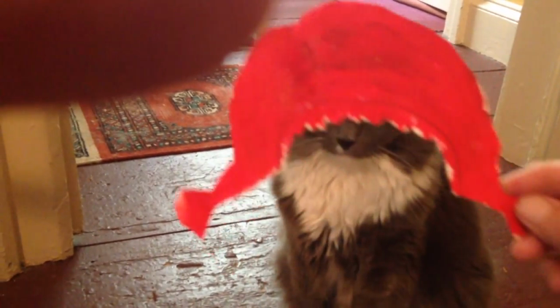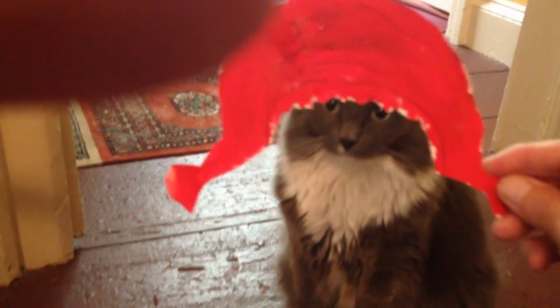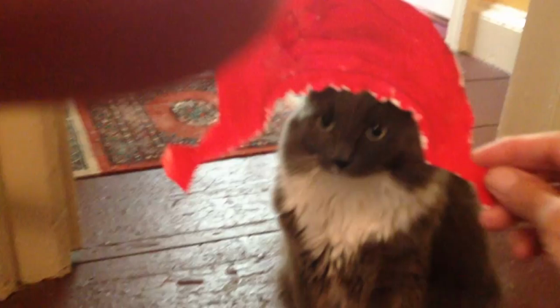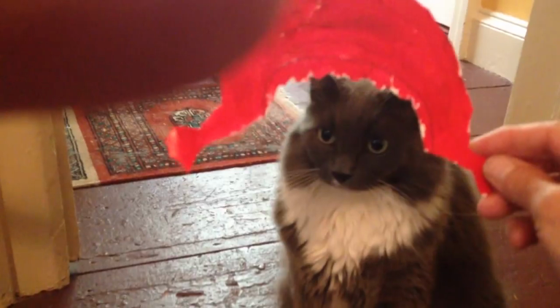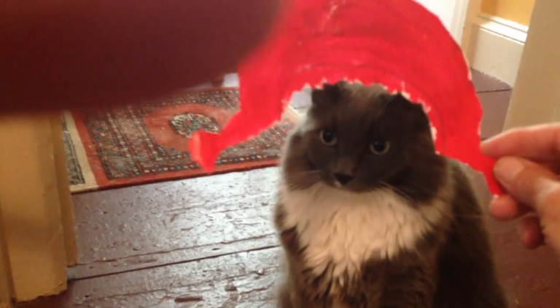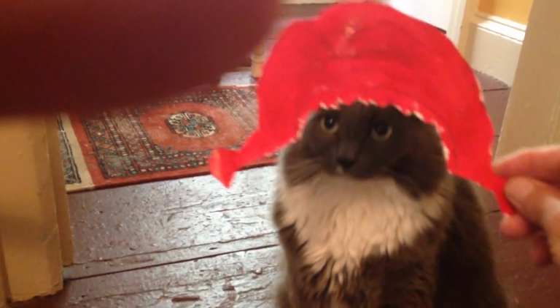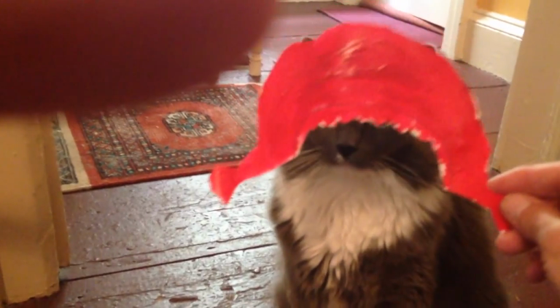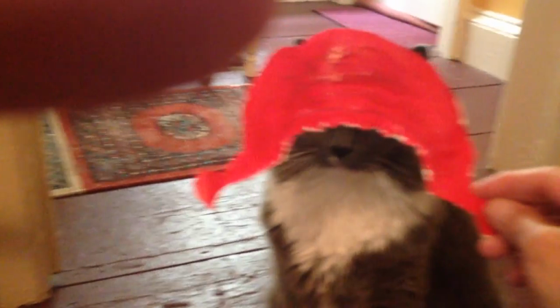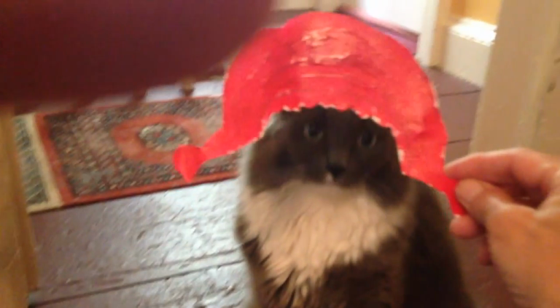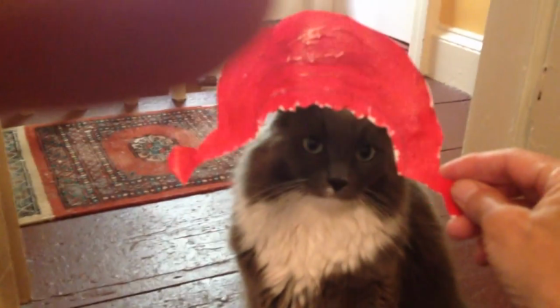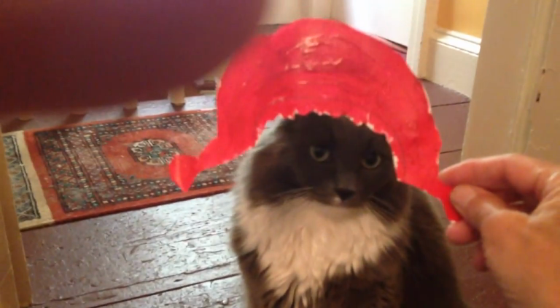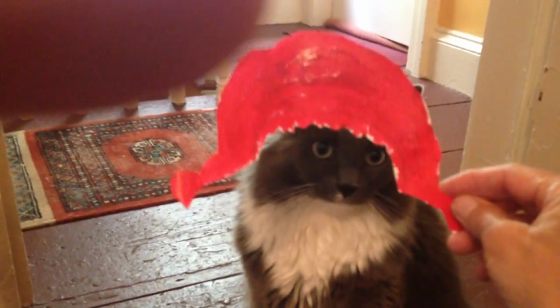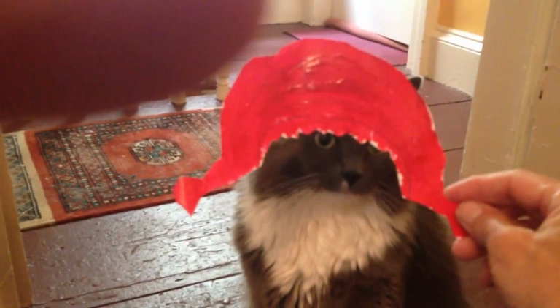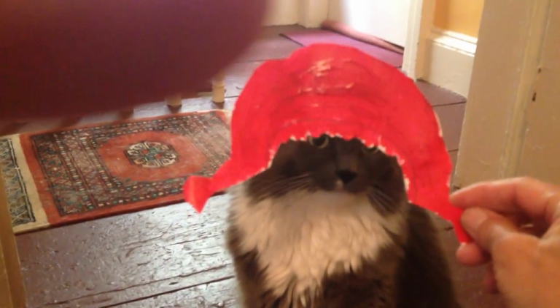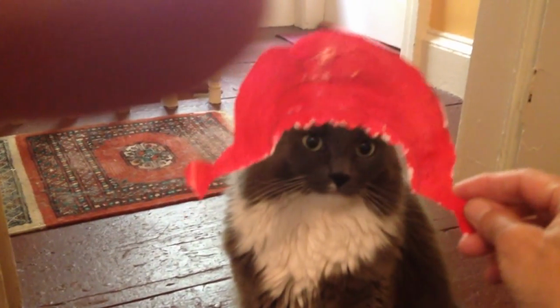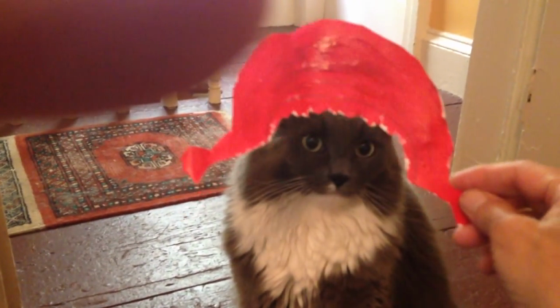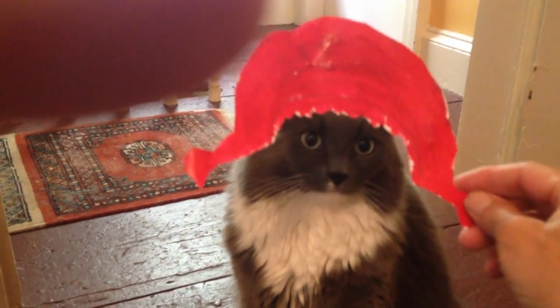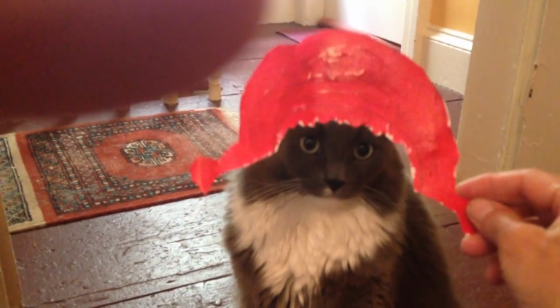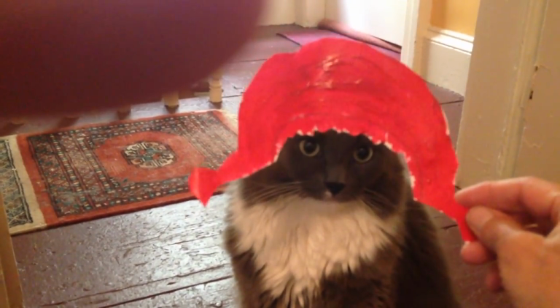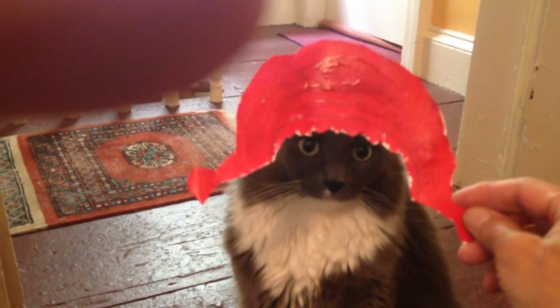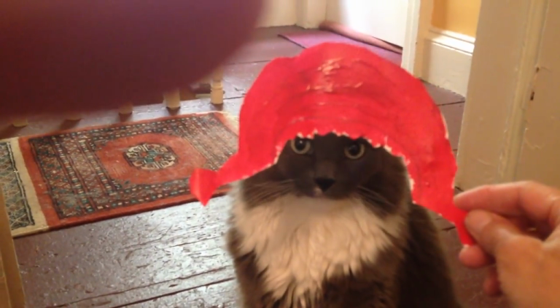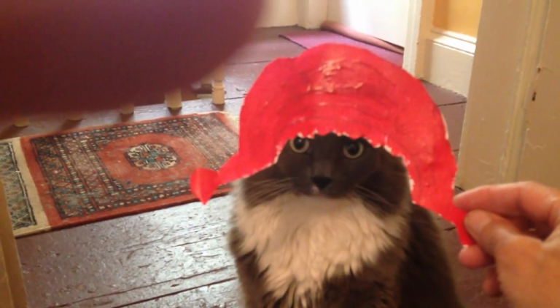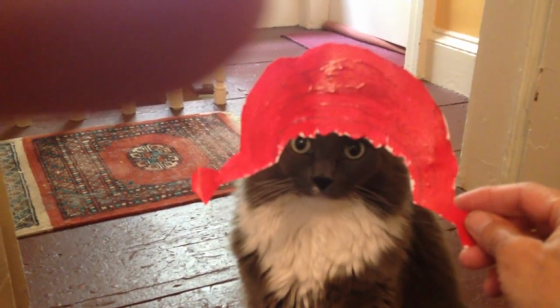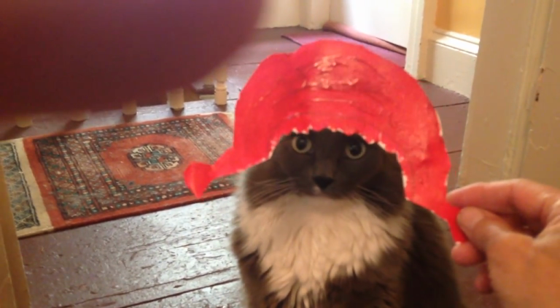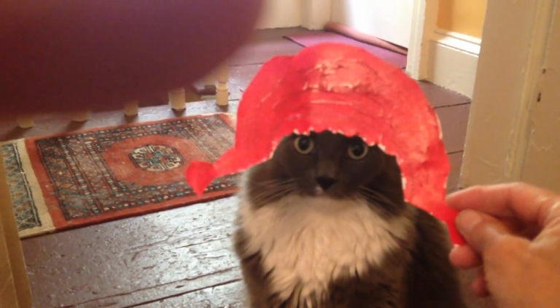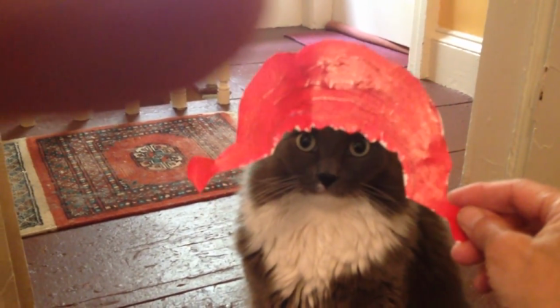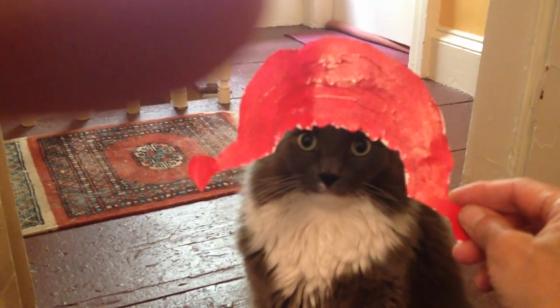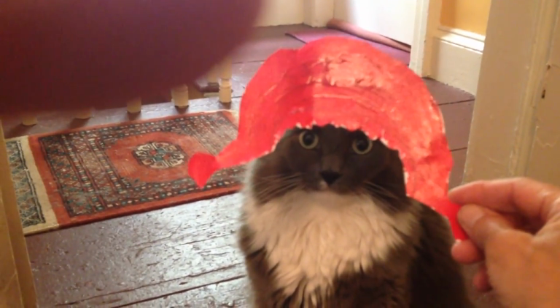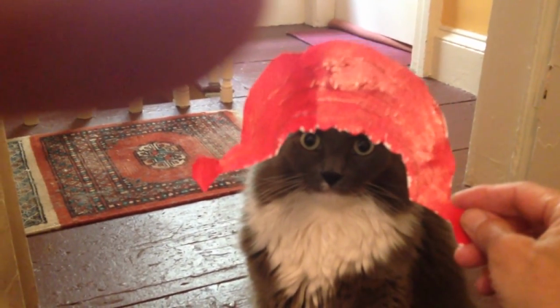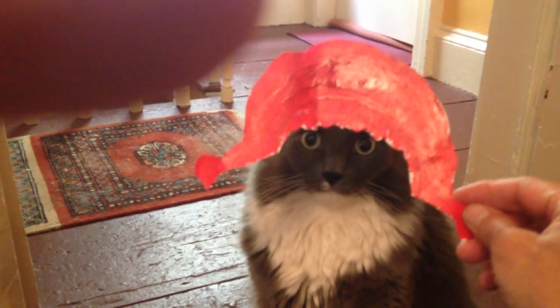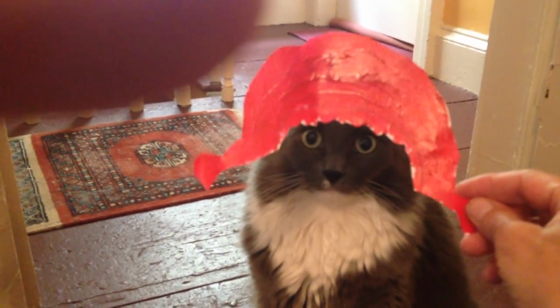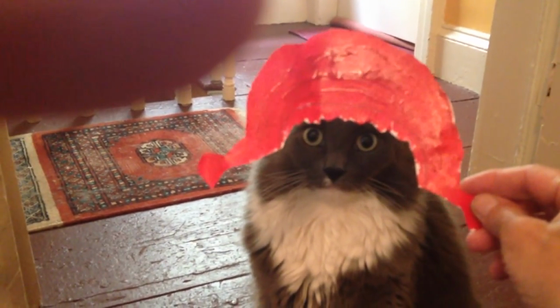Here we go, Pippi Longstocking noodles — that's the winner! Yay!